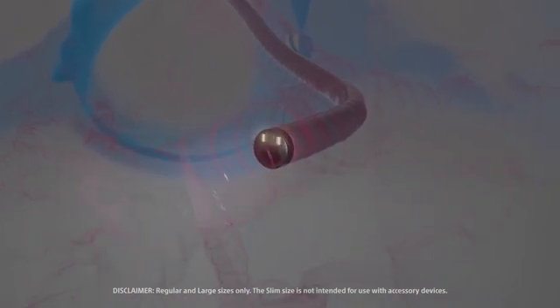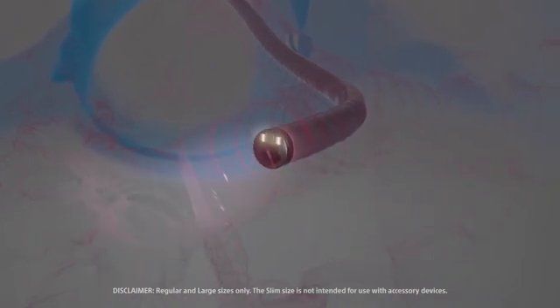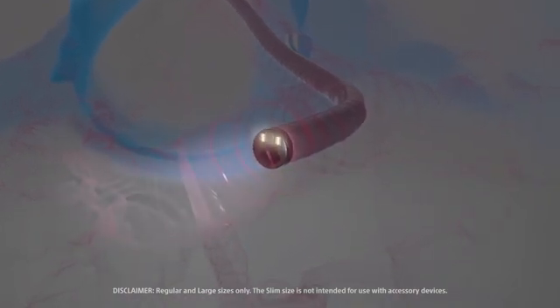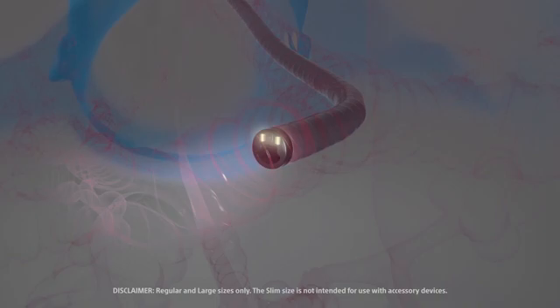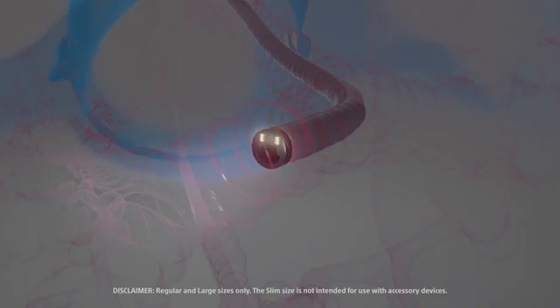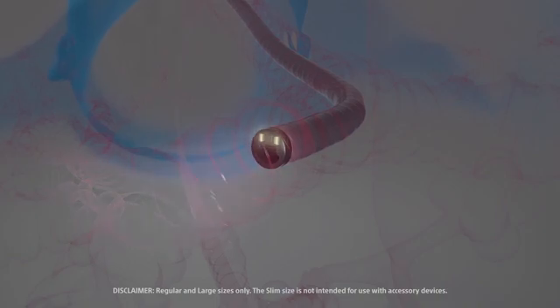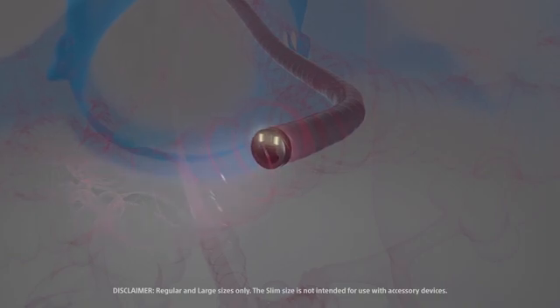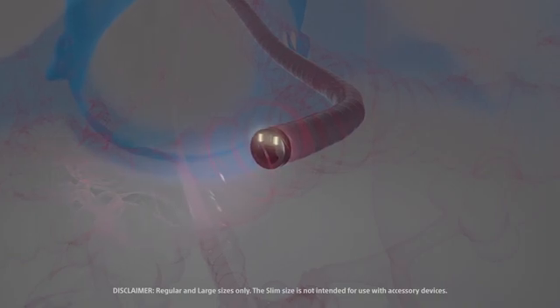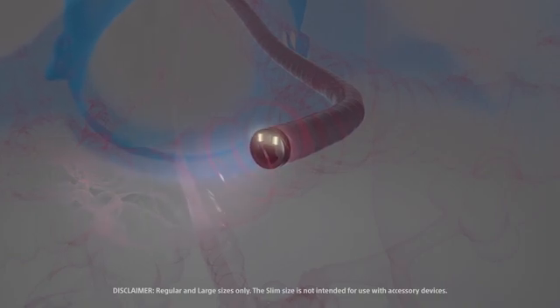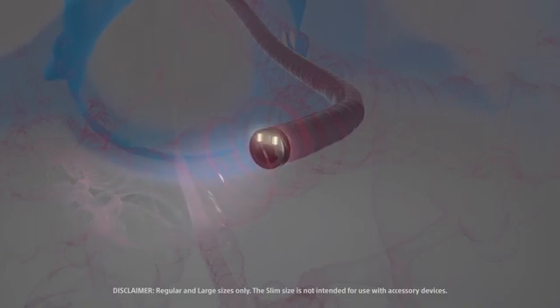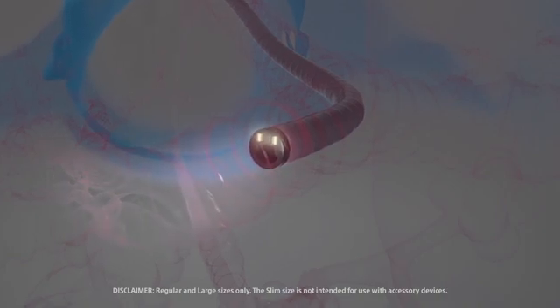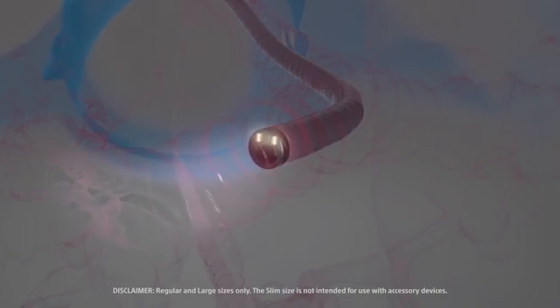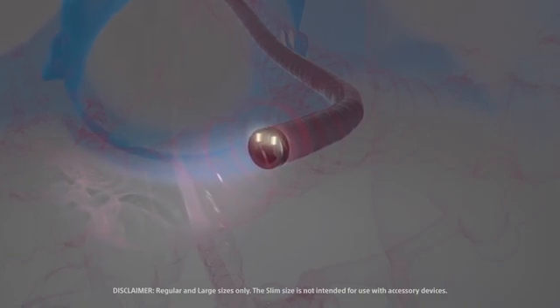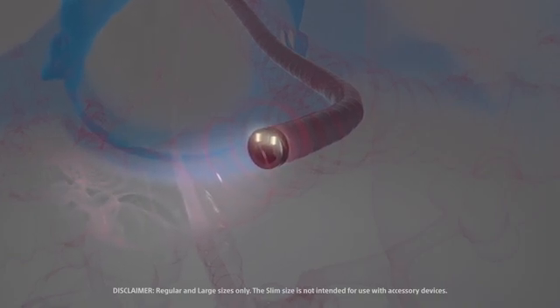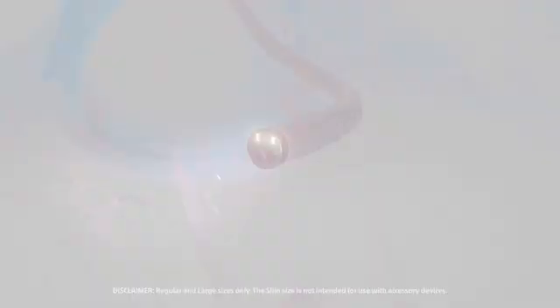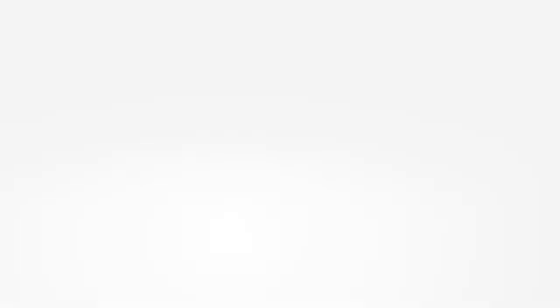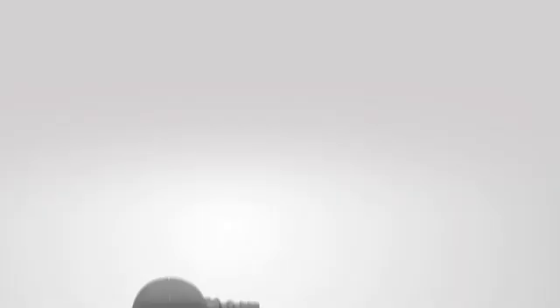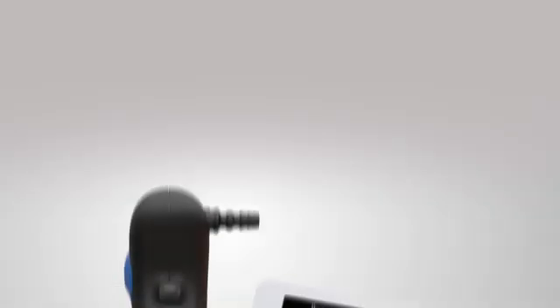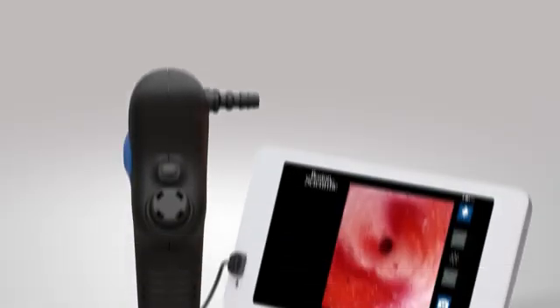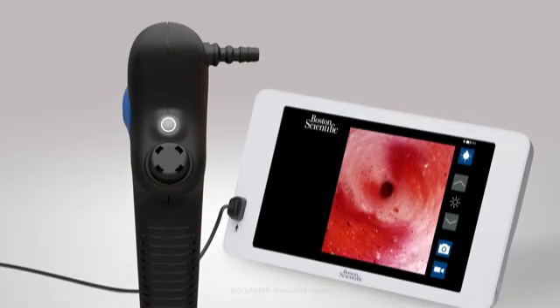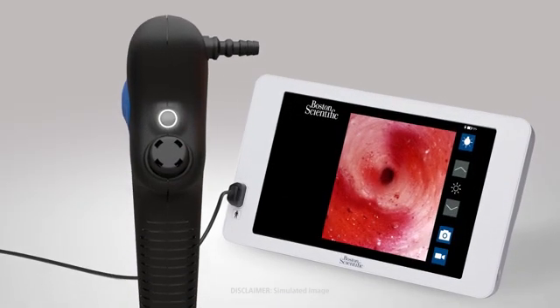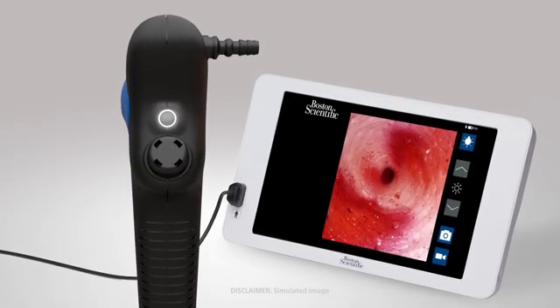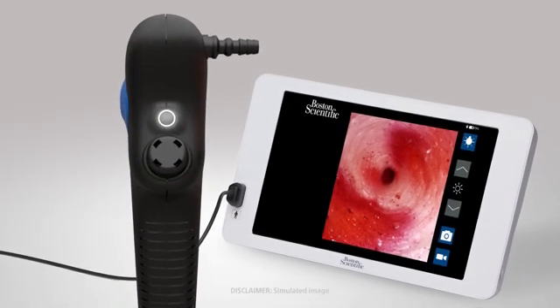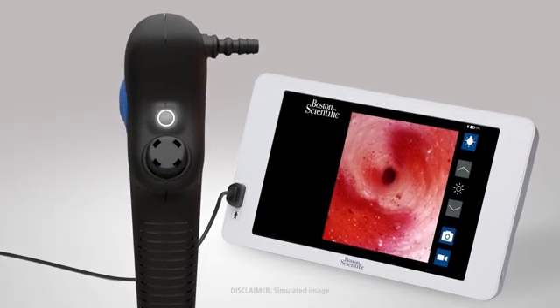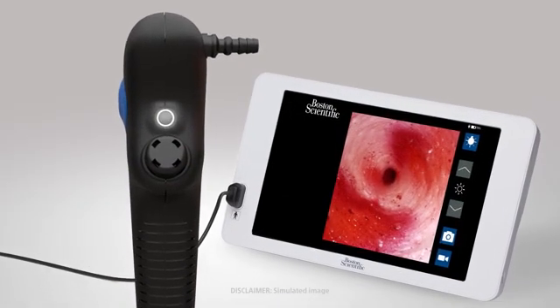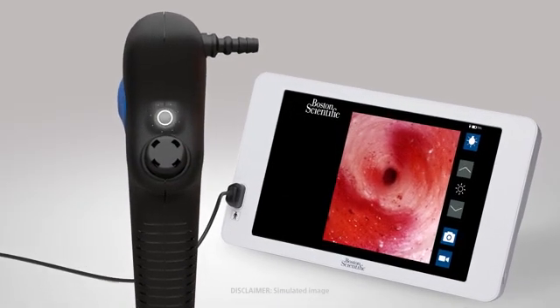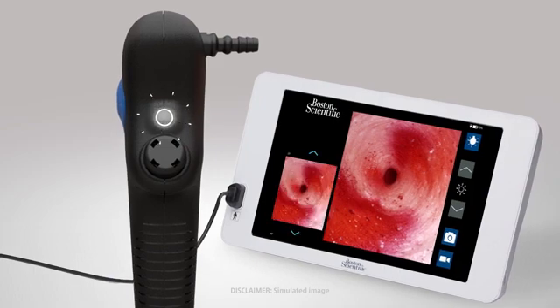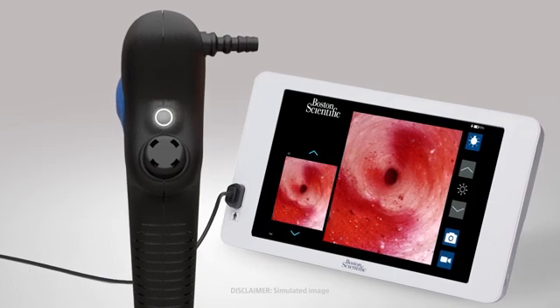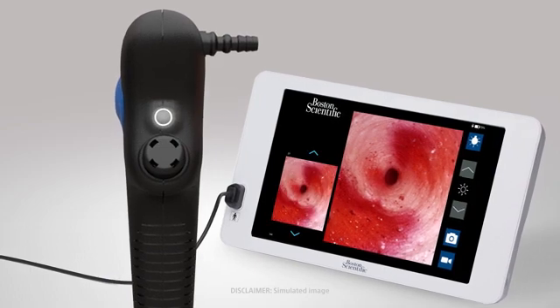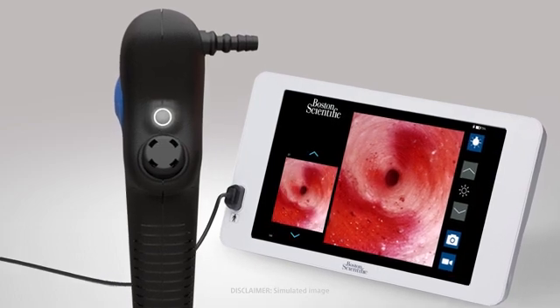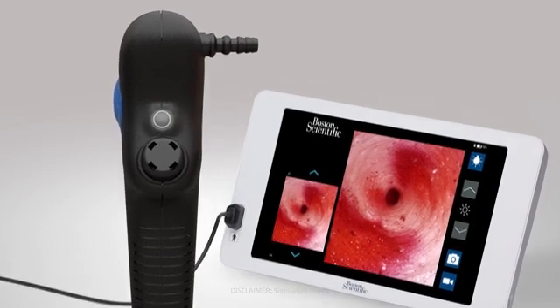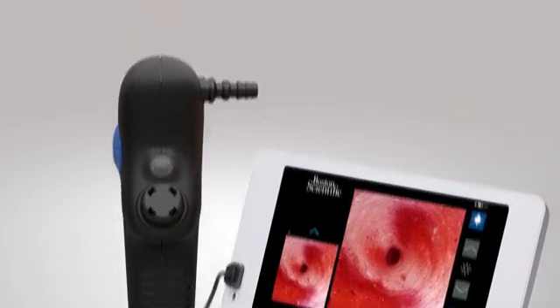Dynamic light control gives best-in-class visibility, and image capture allows you to capture videos and photos during a procedure.